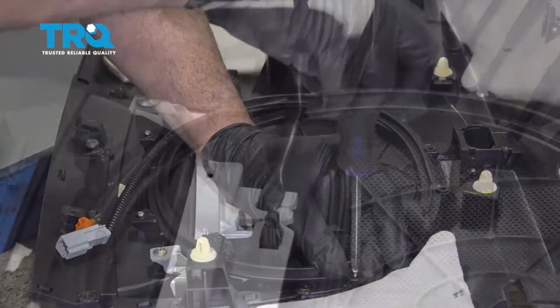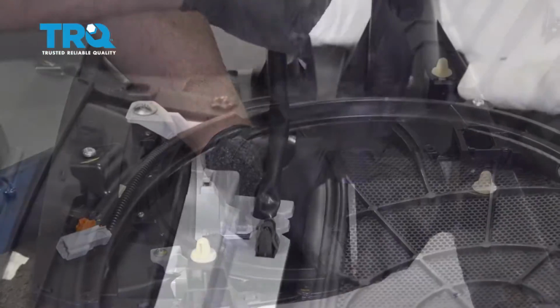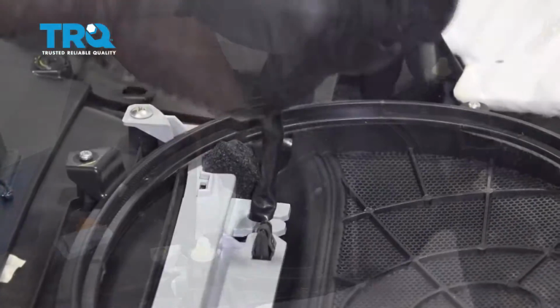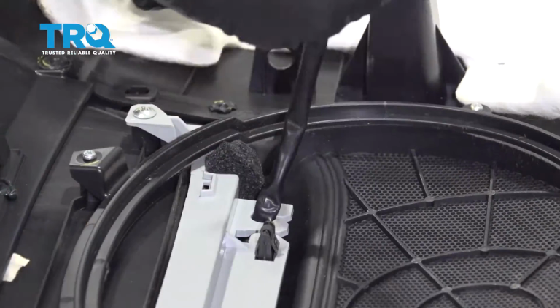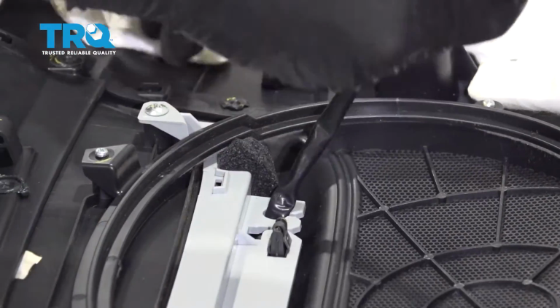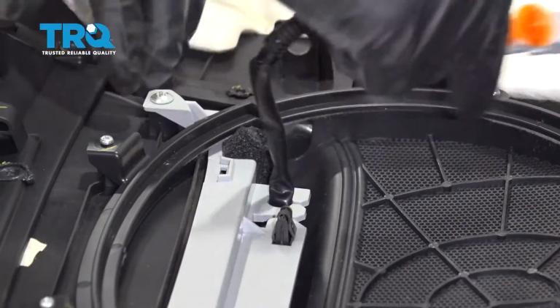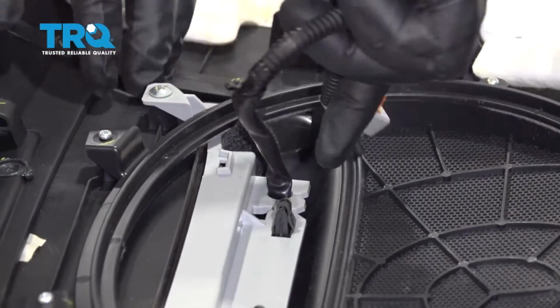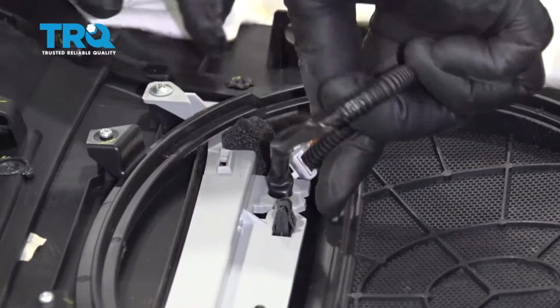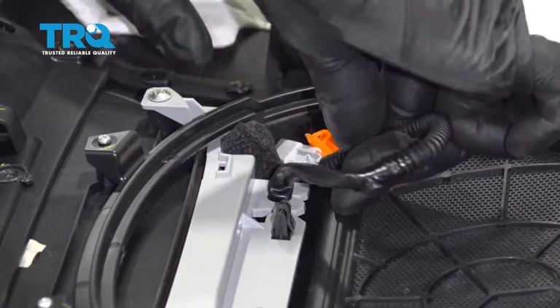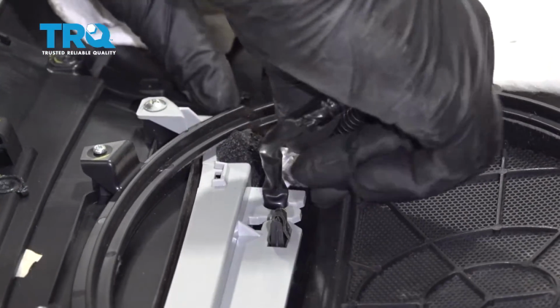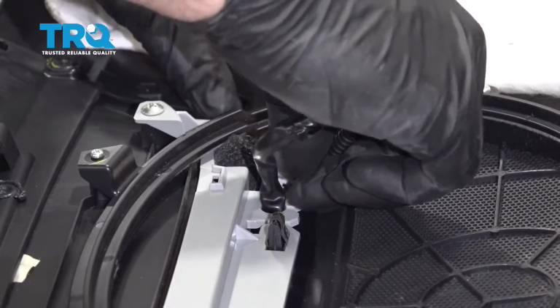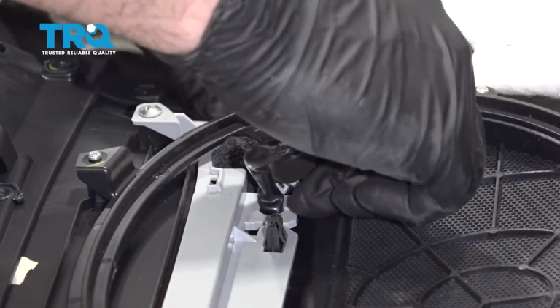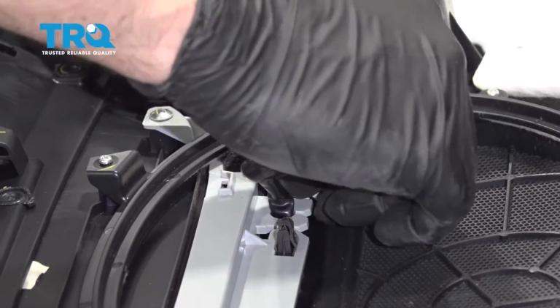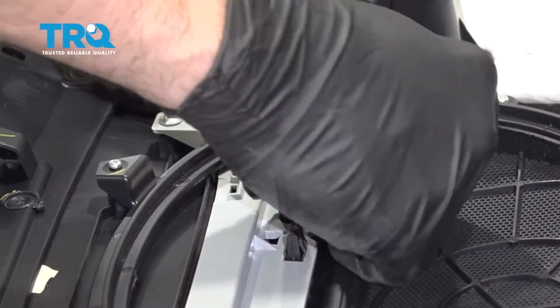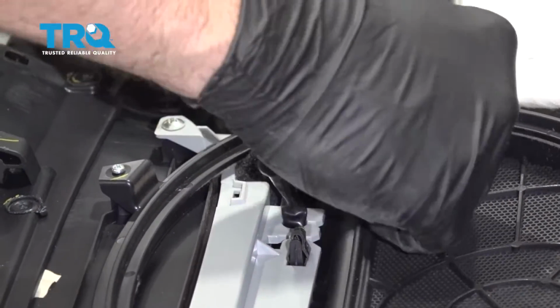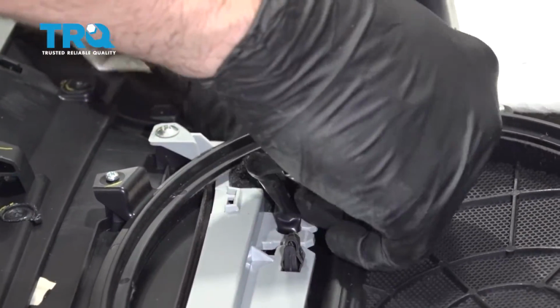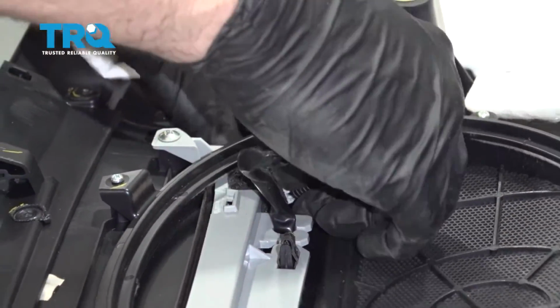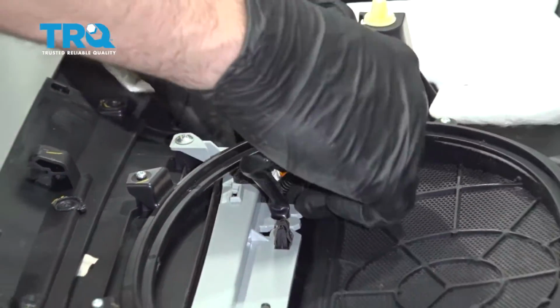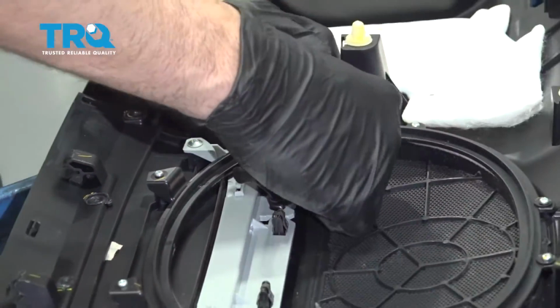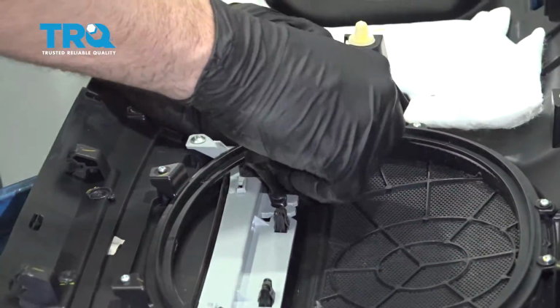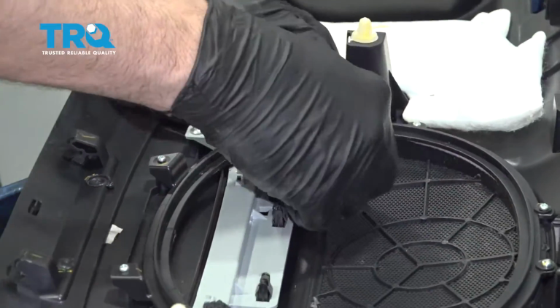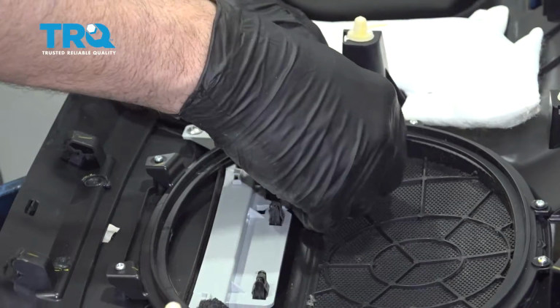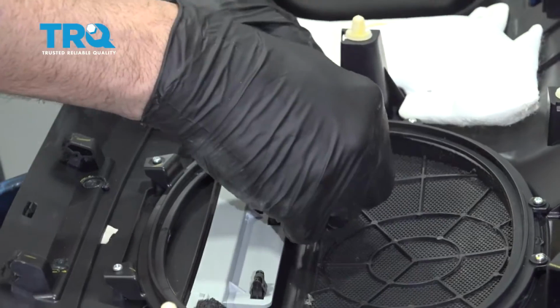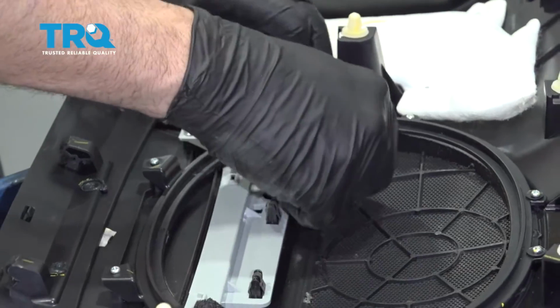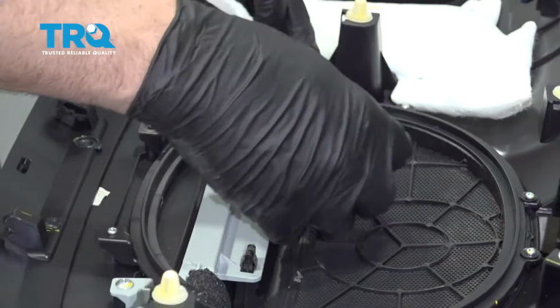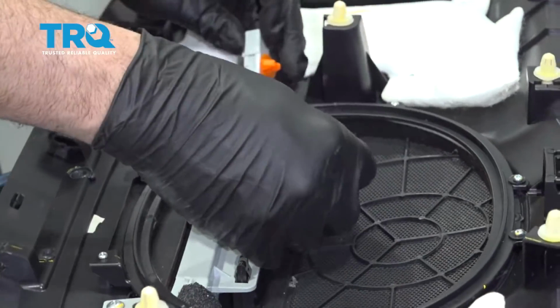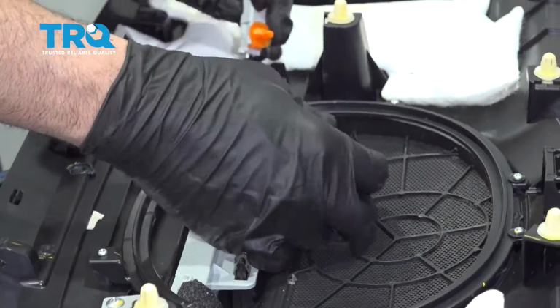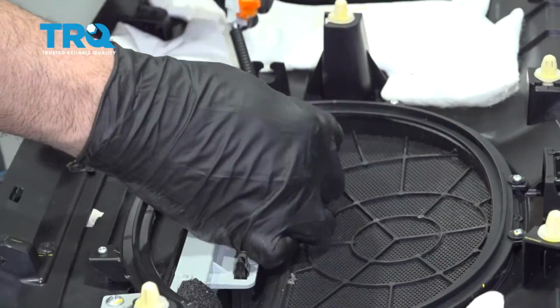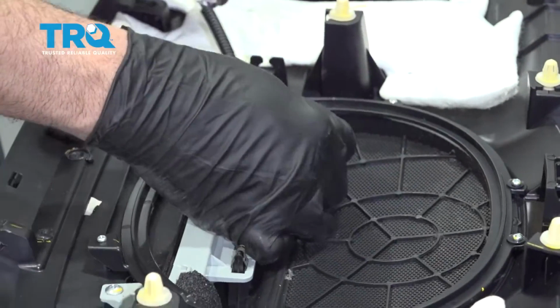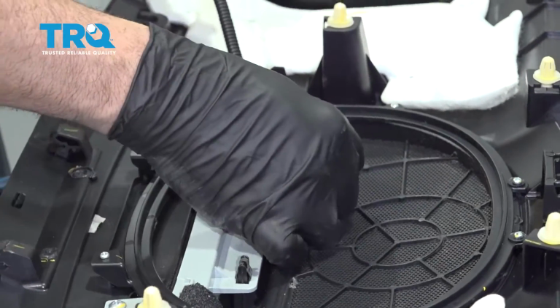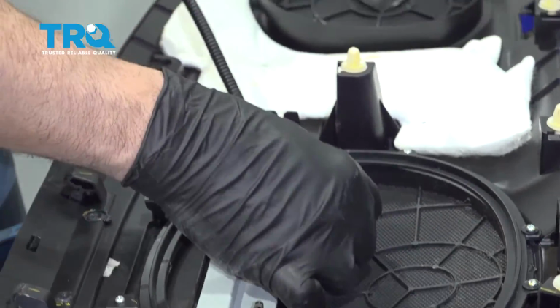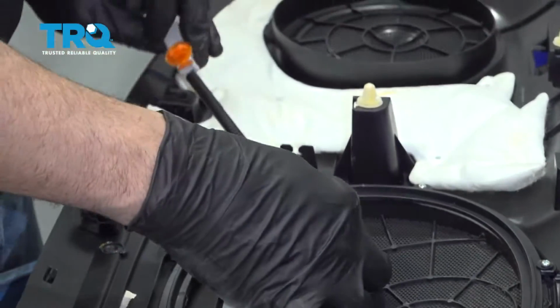Take your connector, feed it through, and pull it through like so.